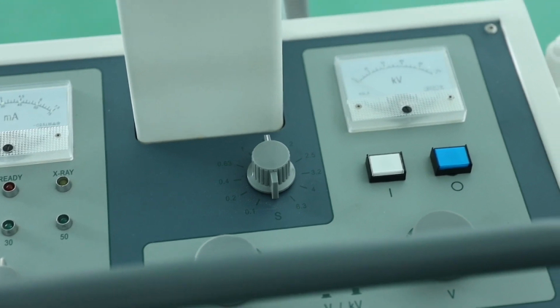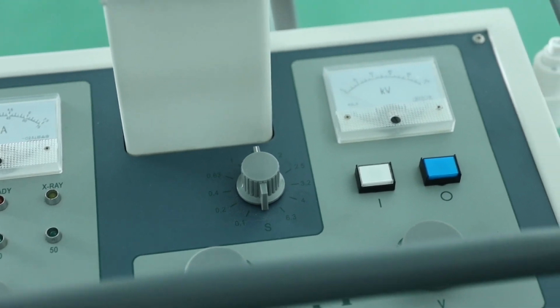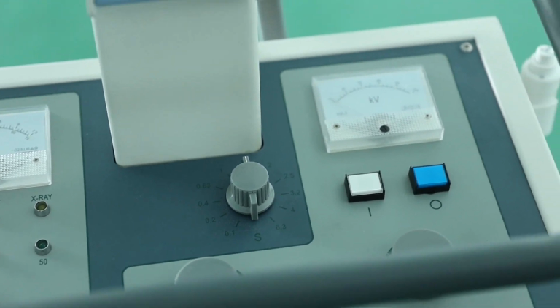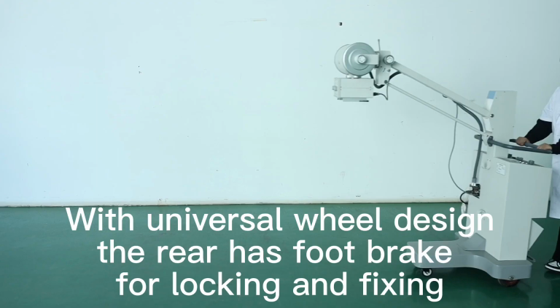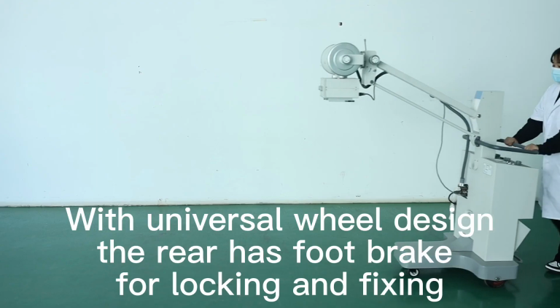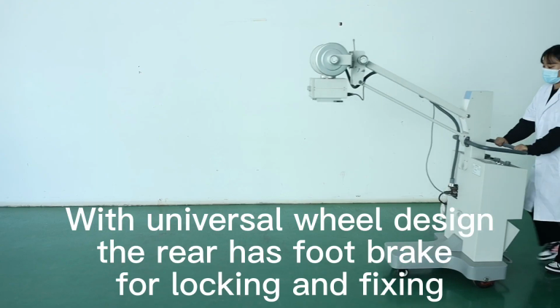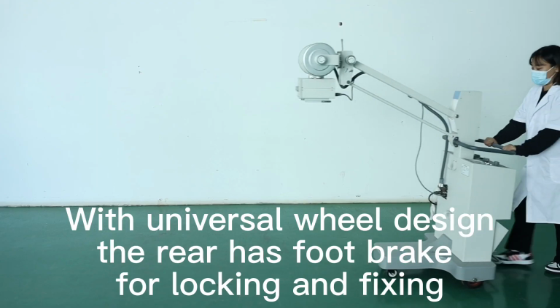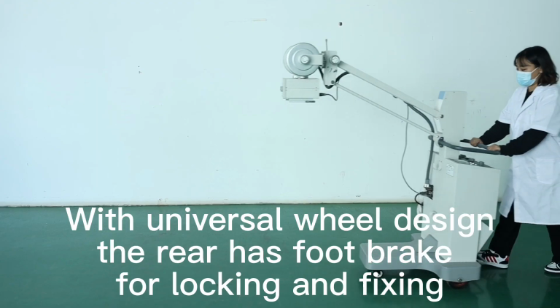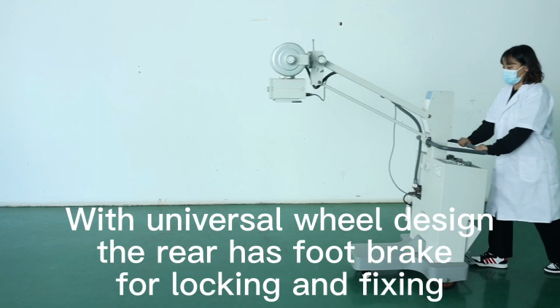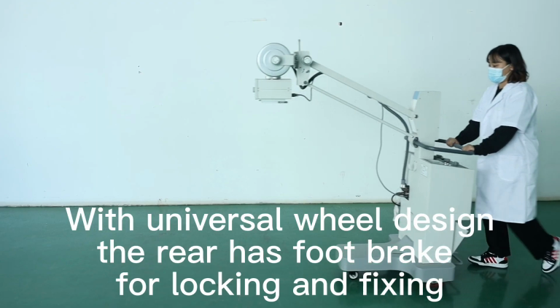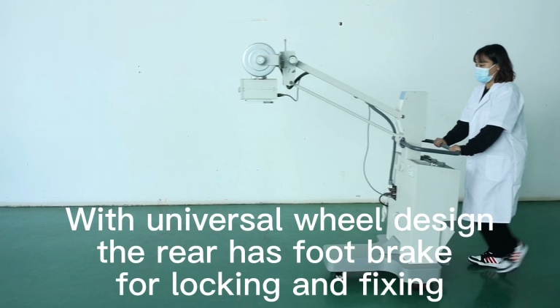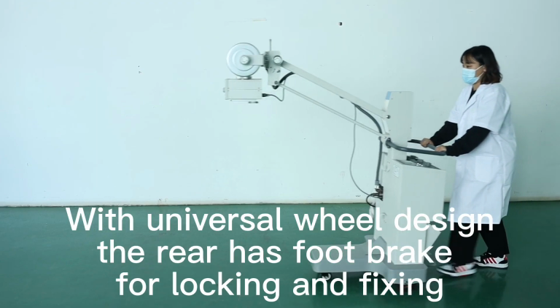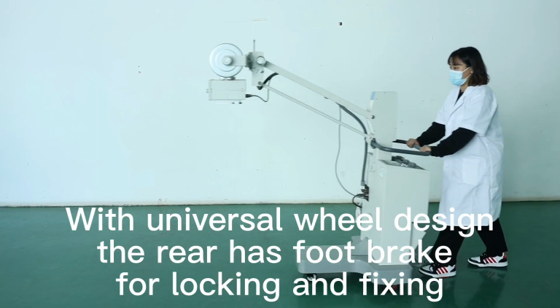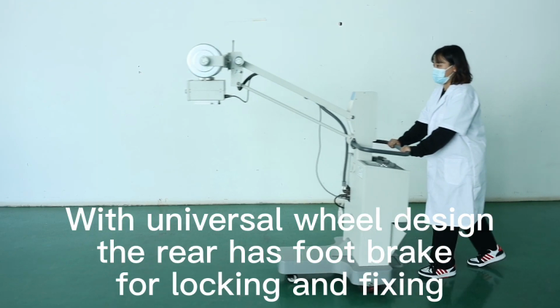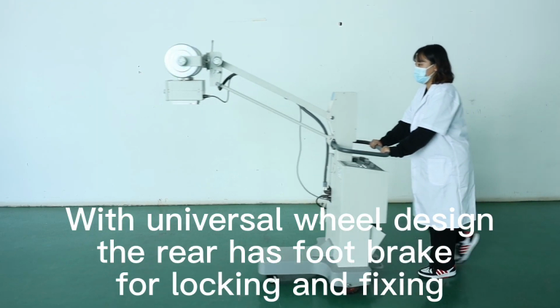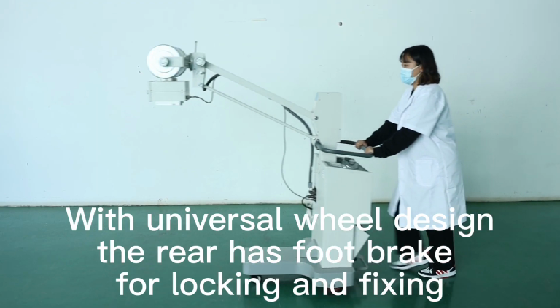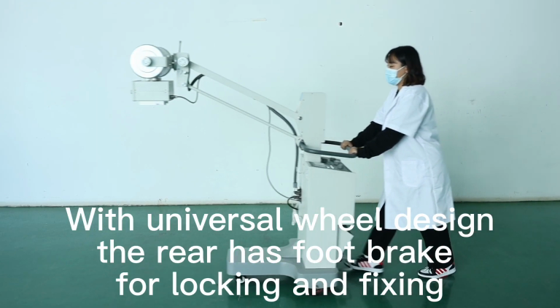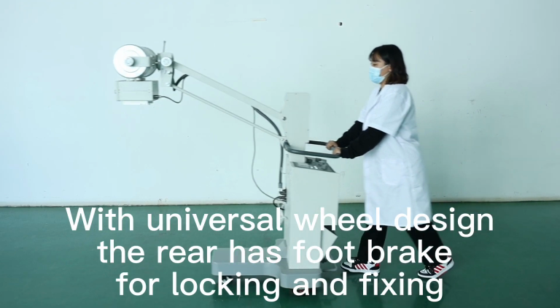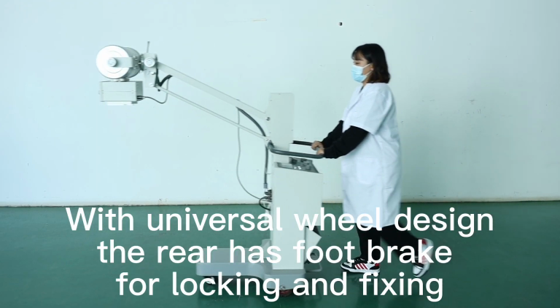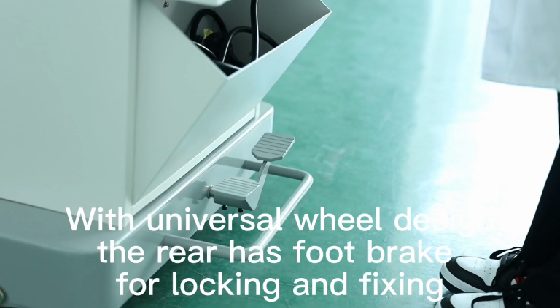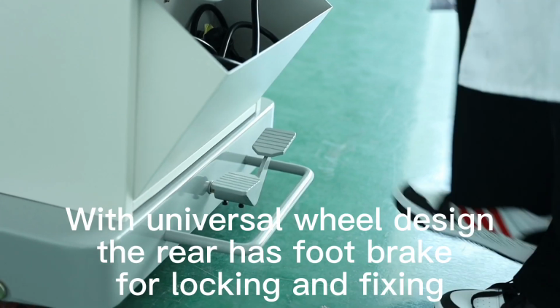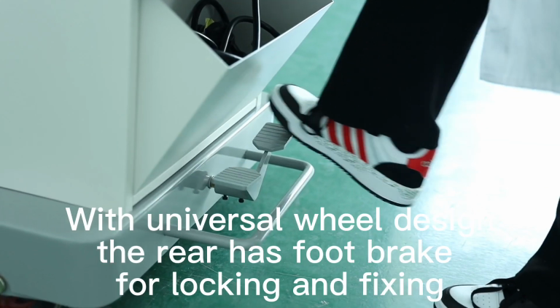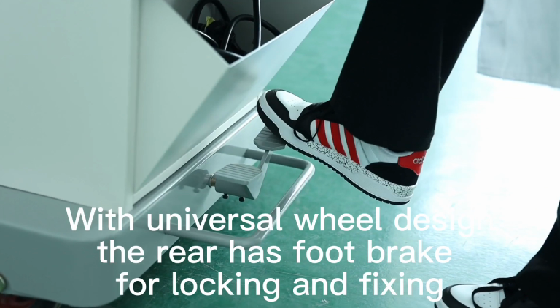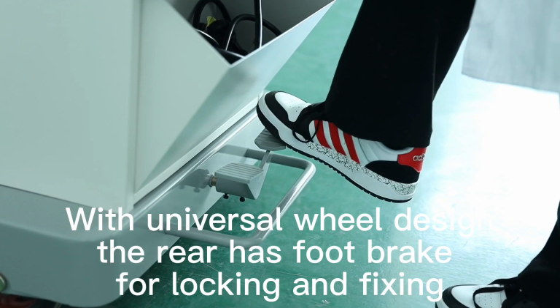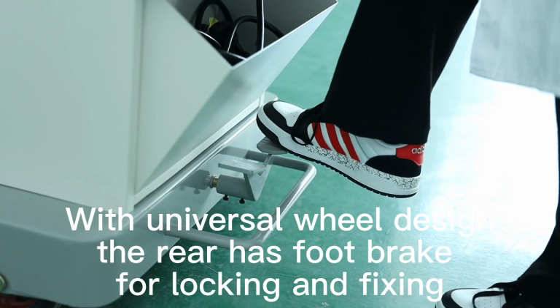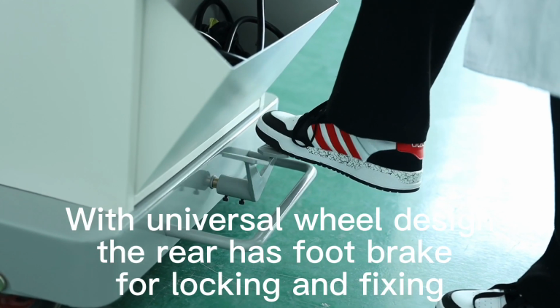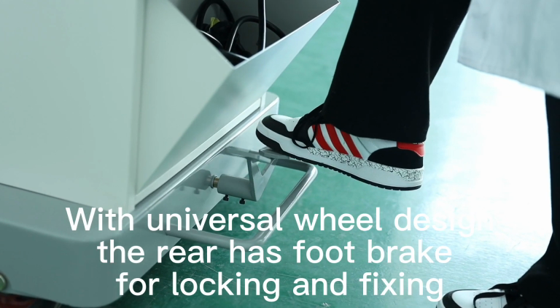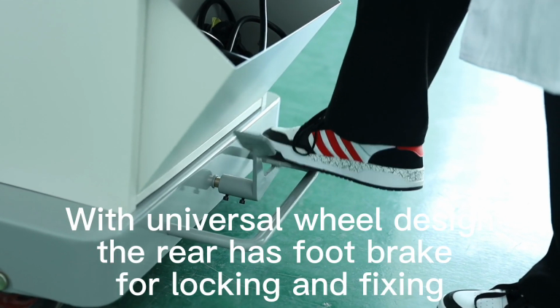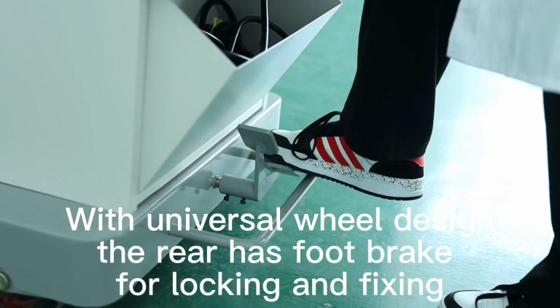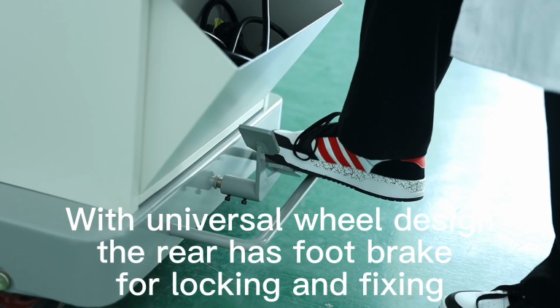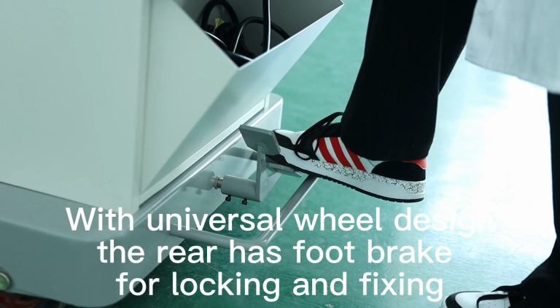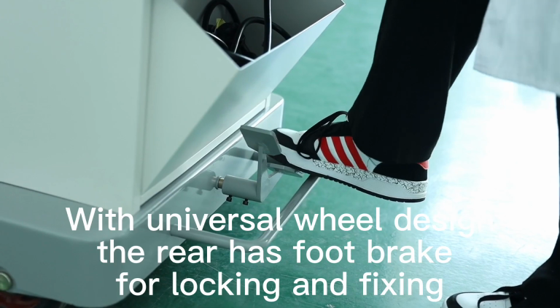With universal wheel design, the rear has a foot brake for locking and fixing.